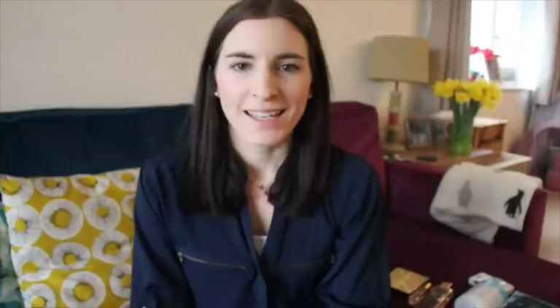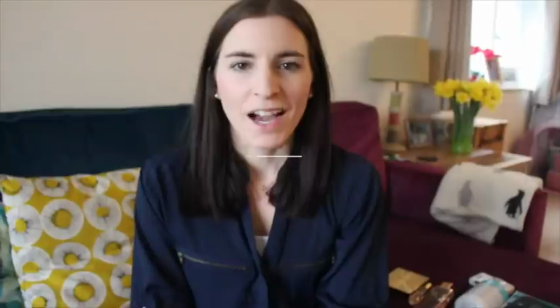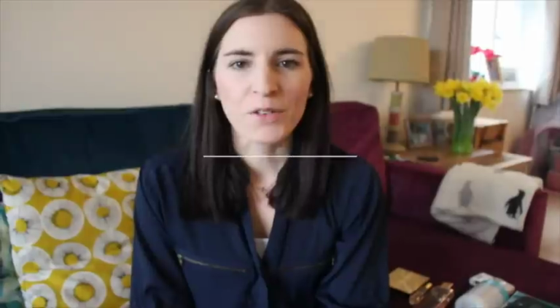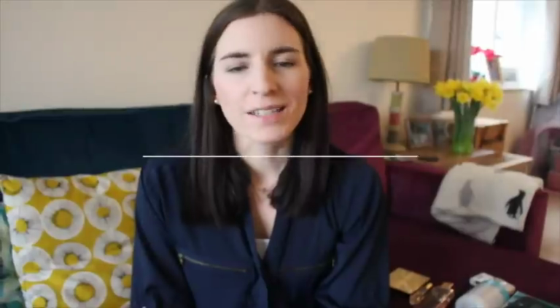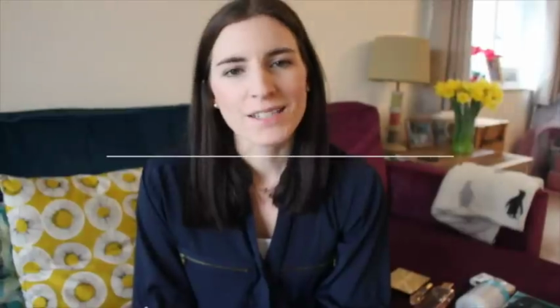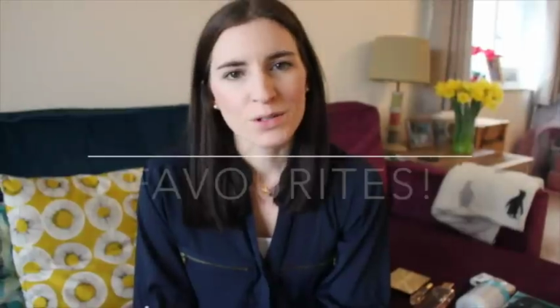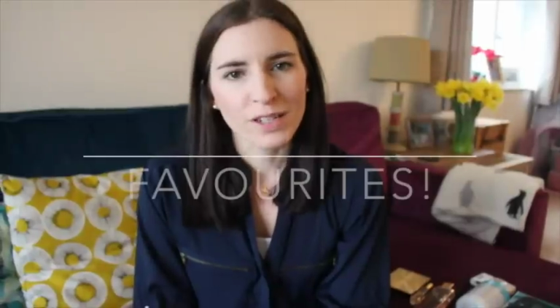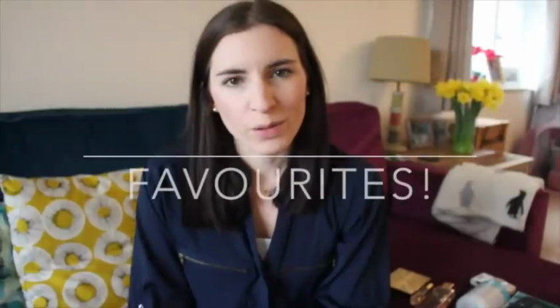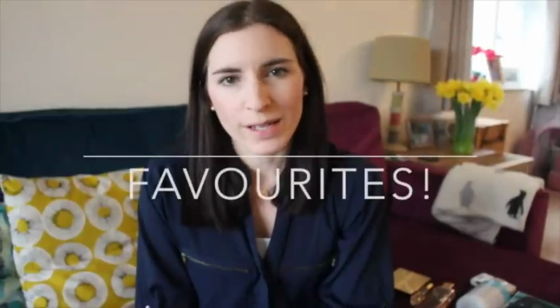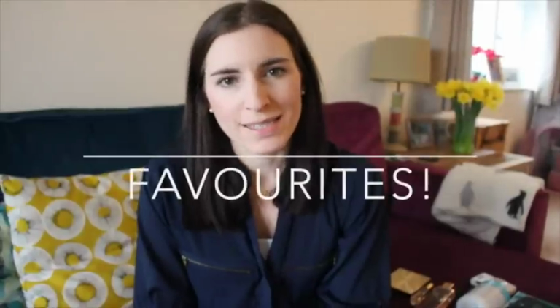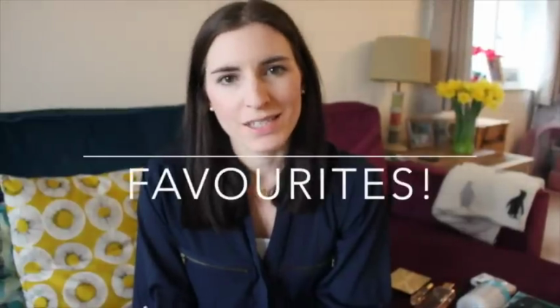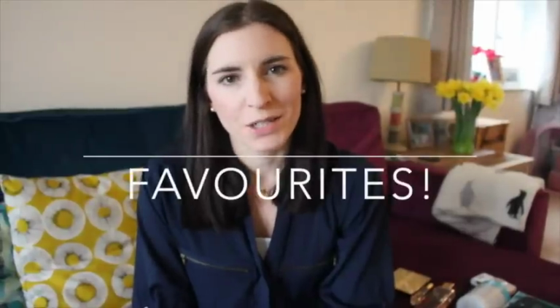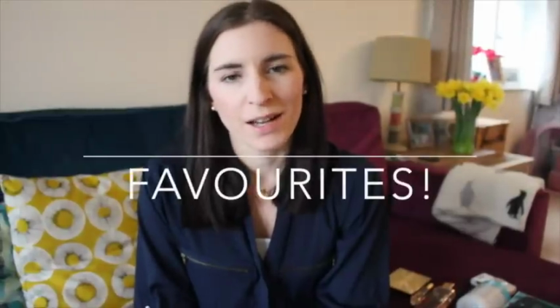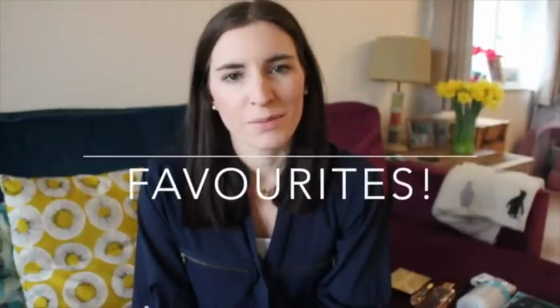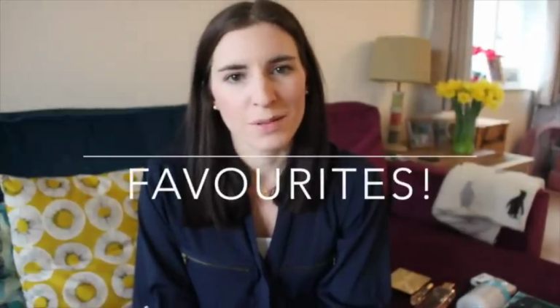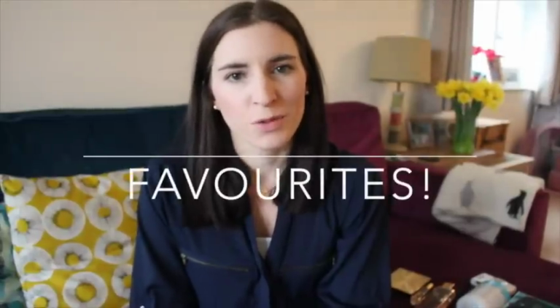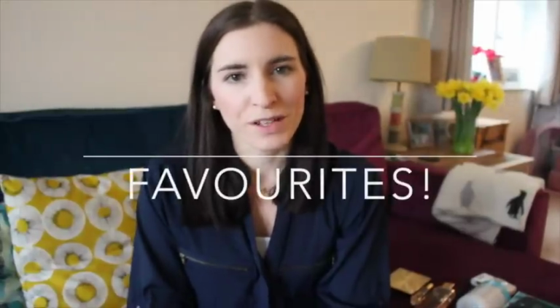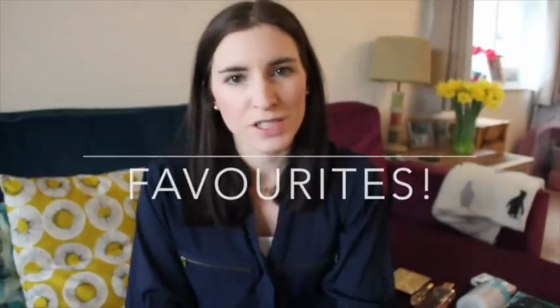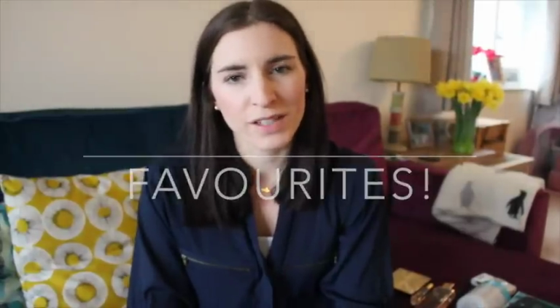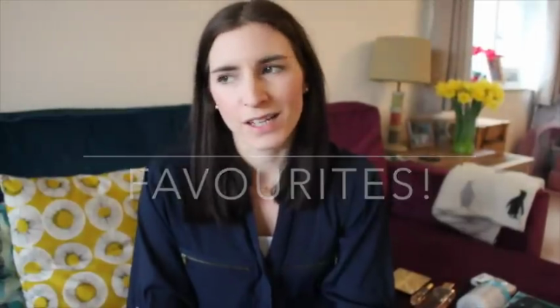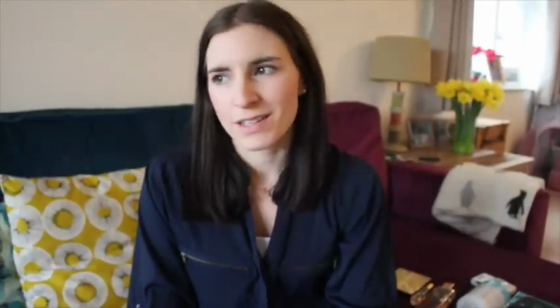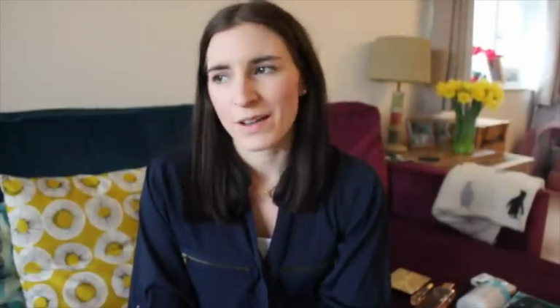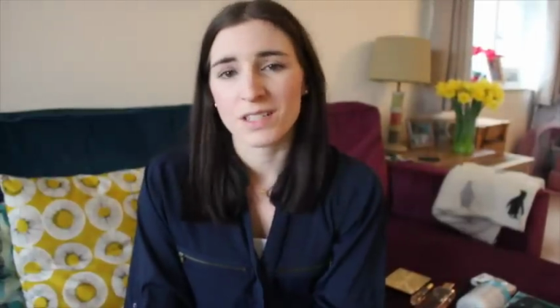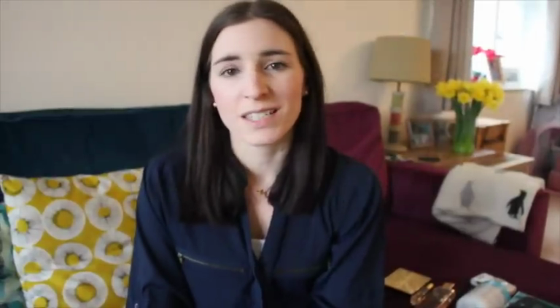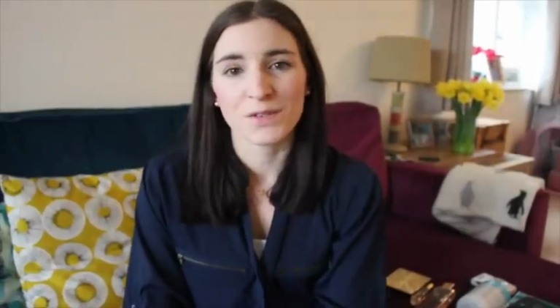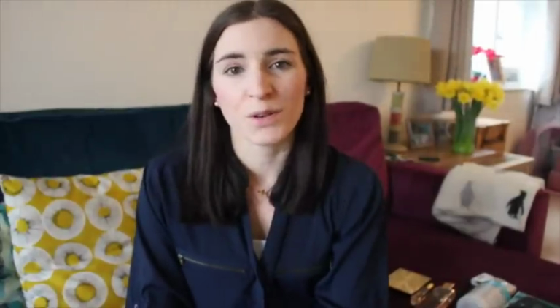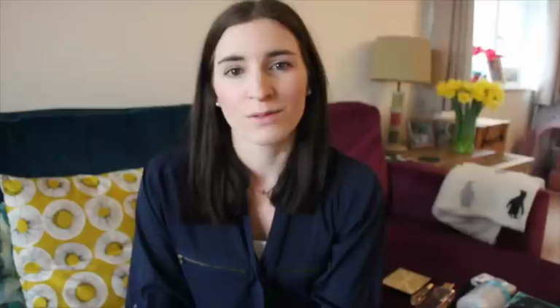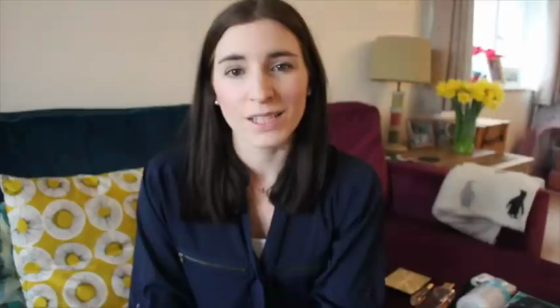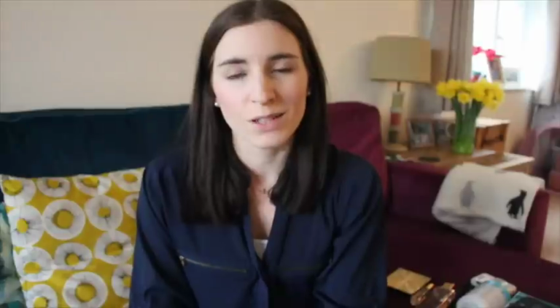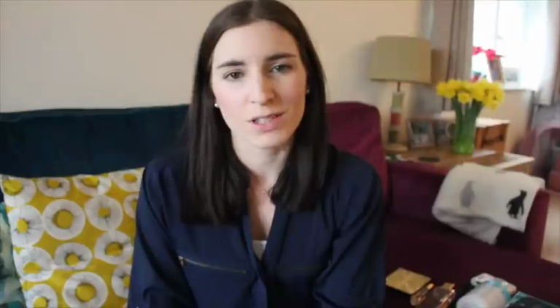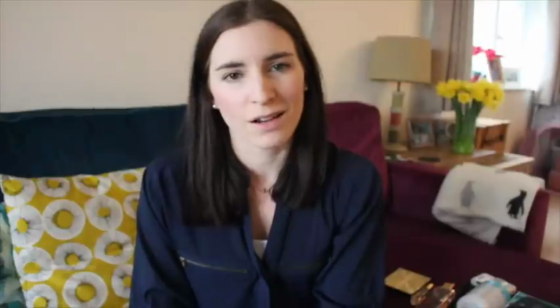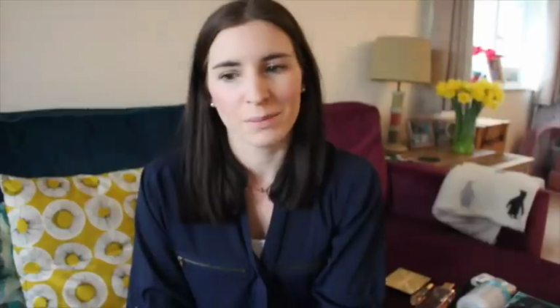Hi everyone, so I was really requested to do some more favourites videos. I haven't done these for a really long time.